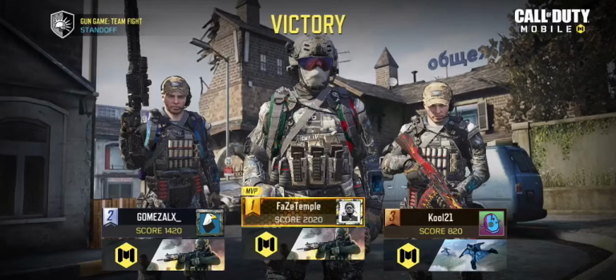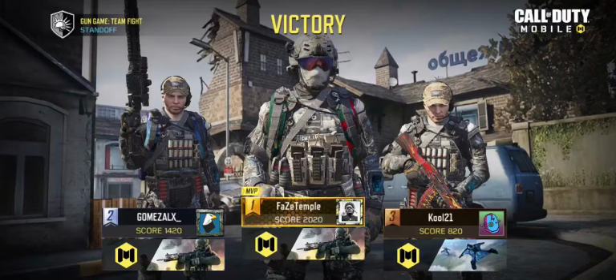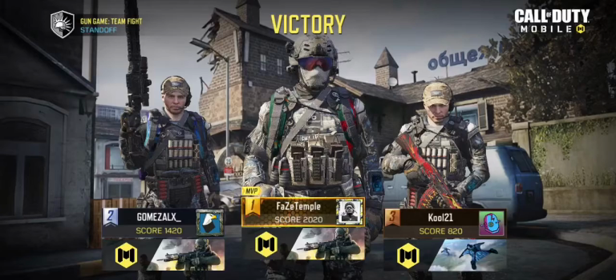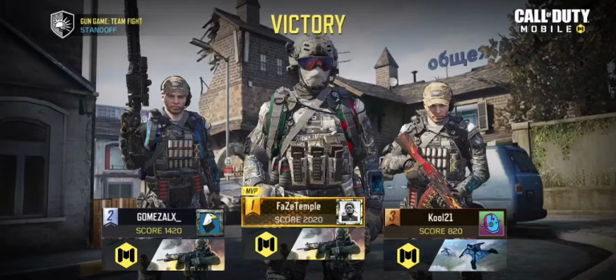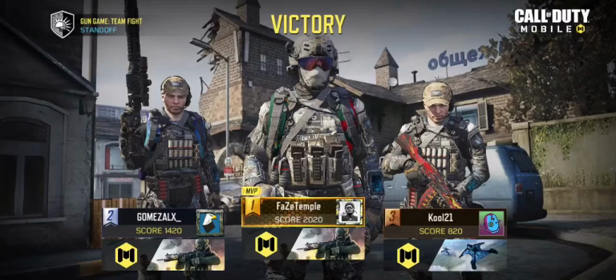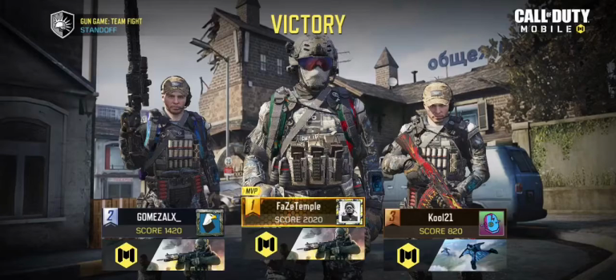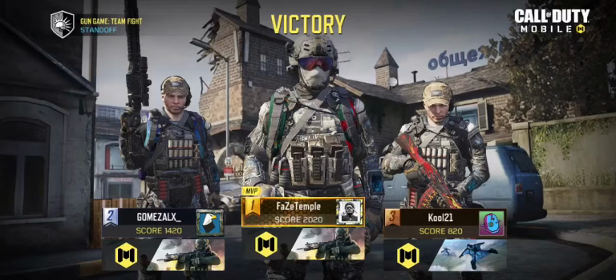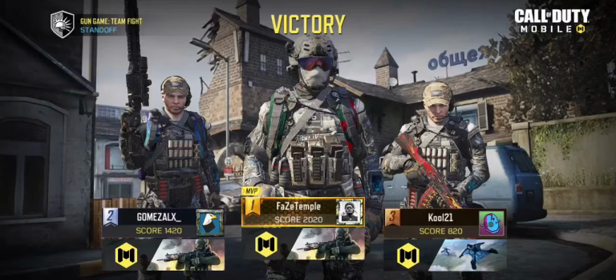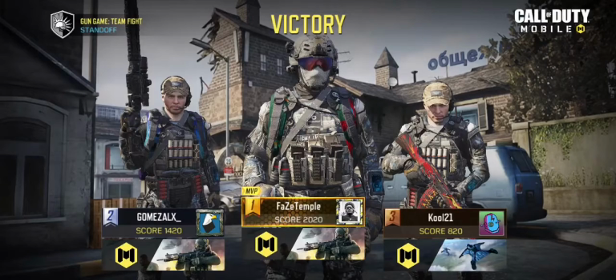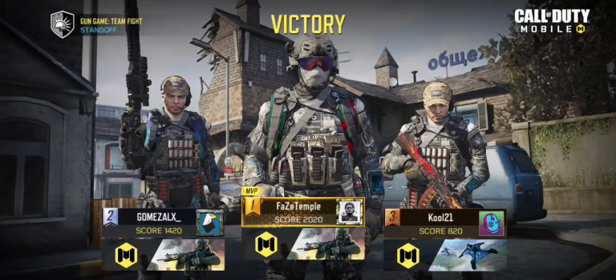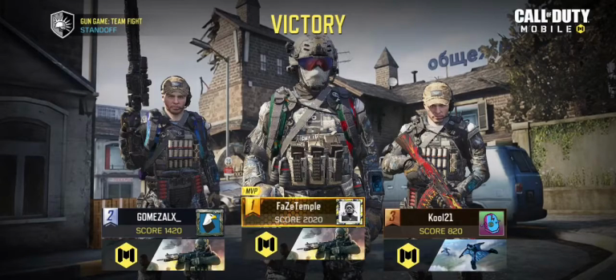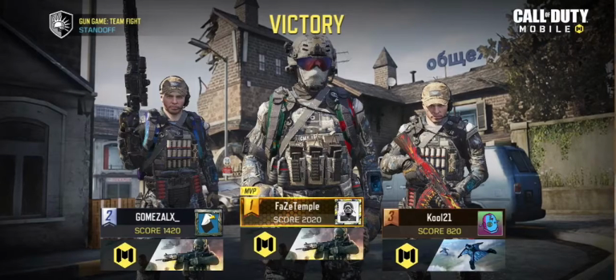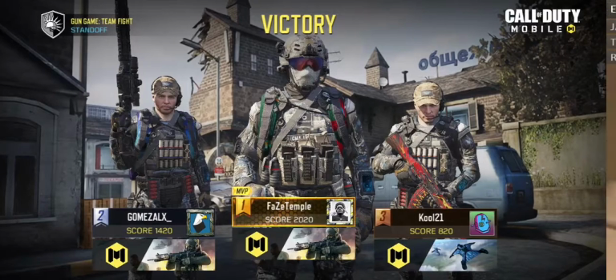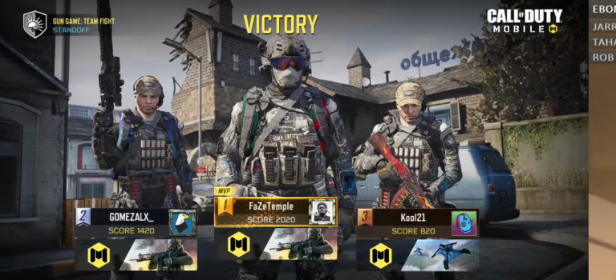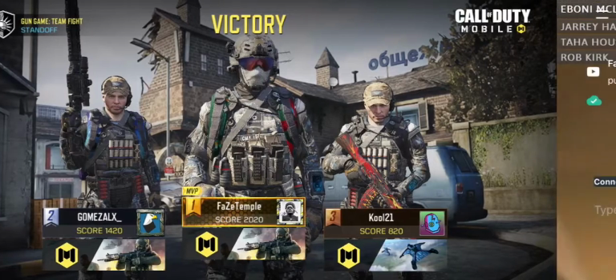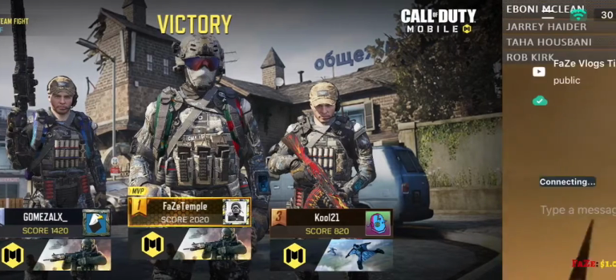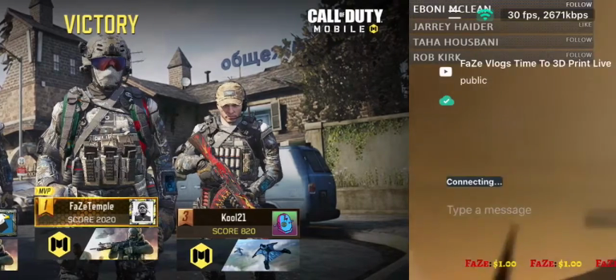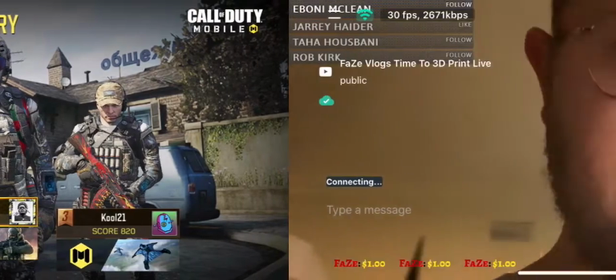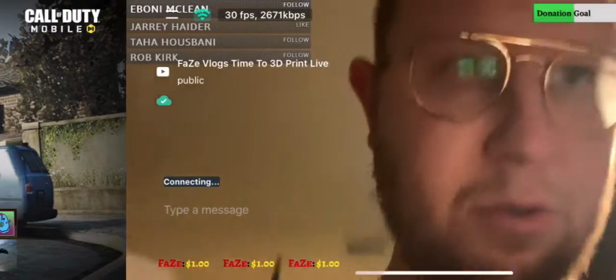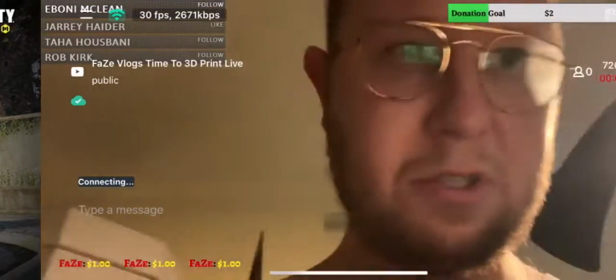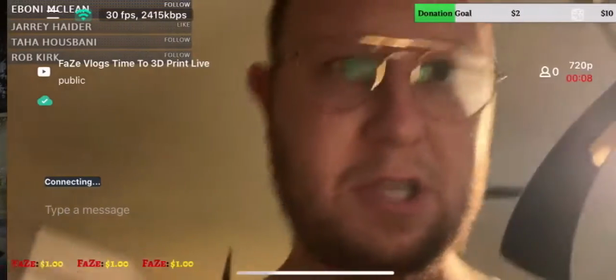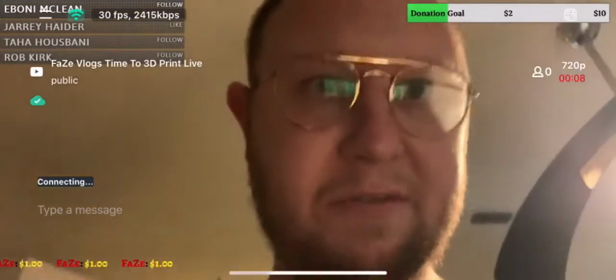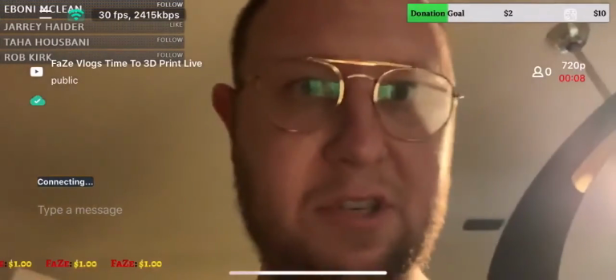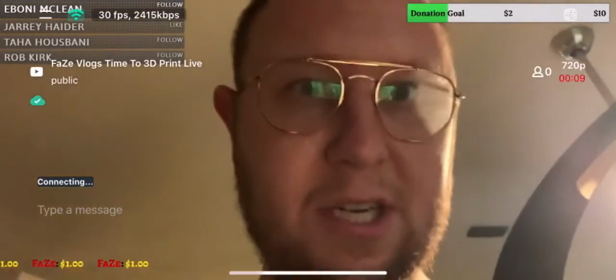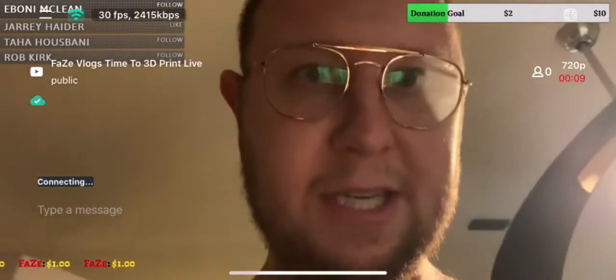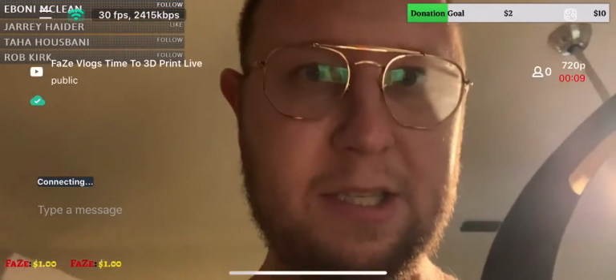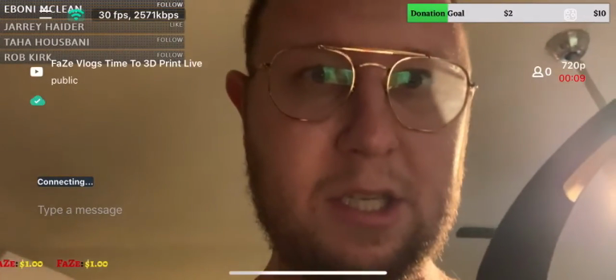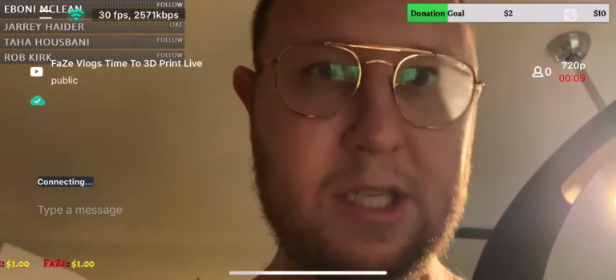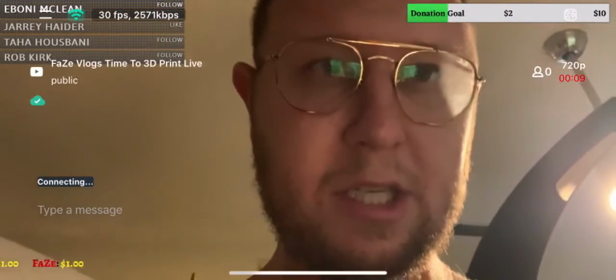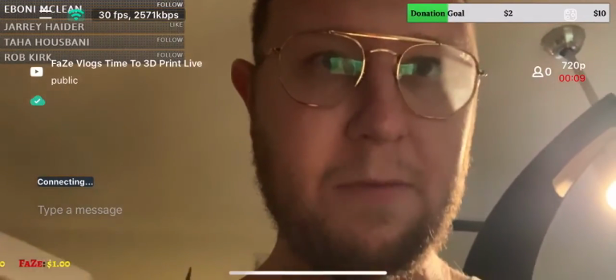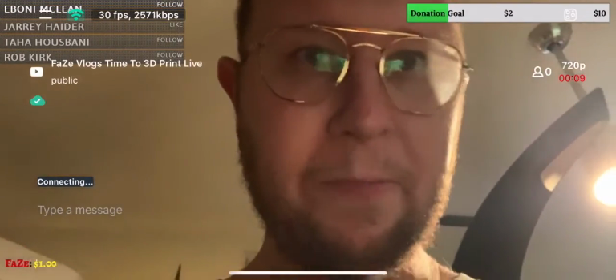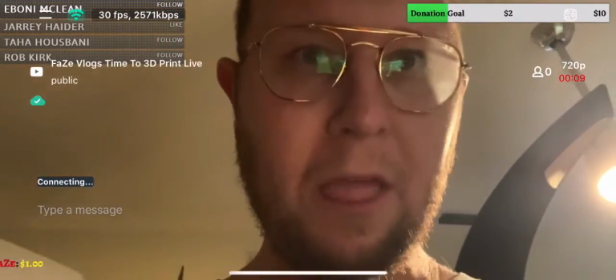Hey boys and girls, your boy Faze Vlogs here. This is just a screenshot of what I played. It's funny, my score was 20-20.